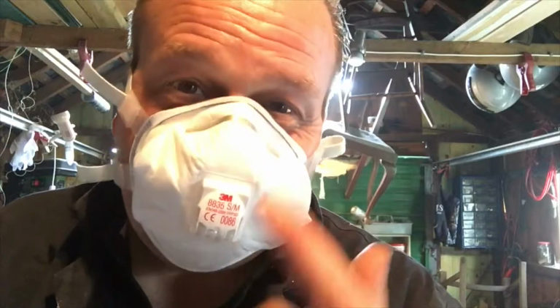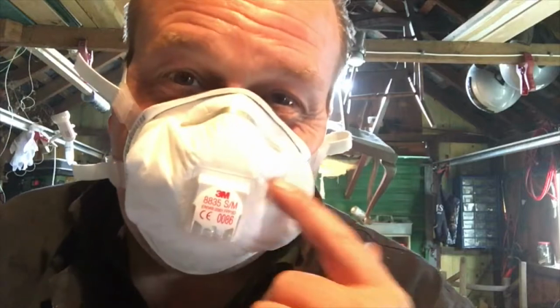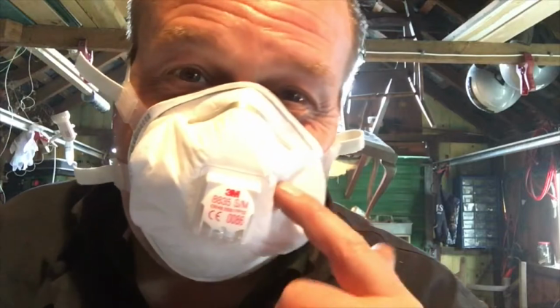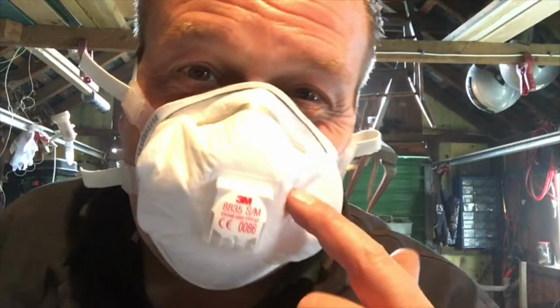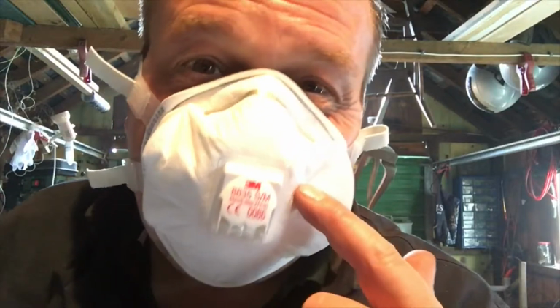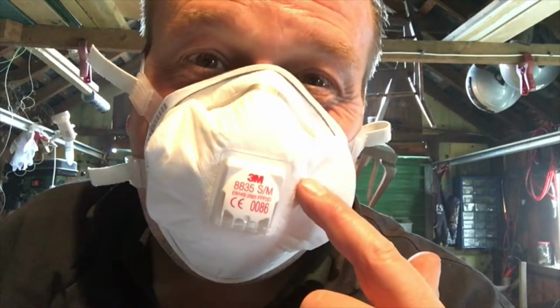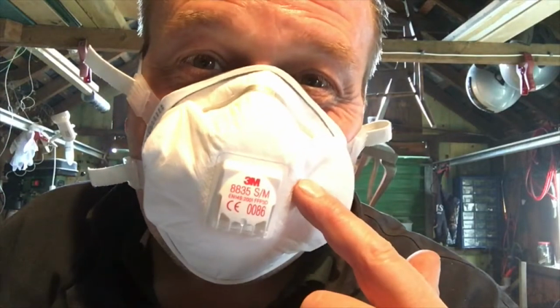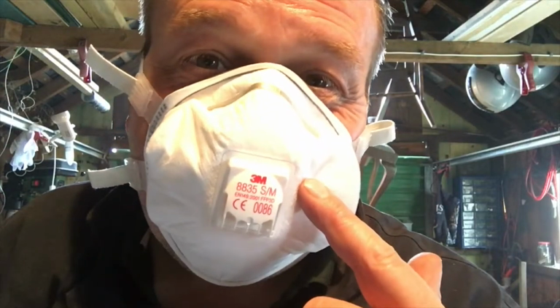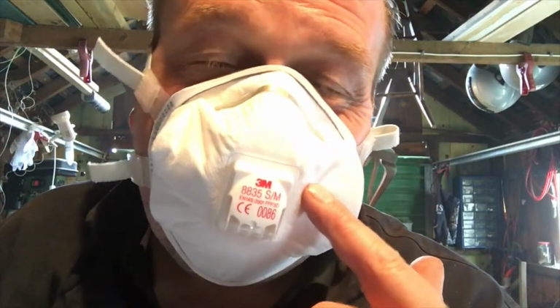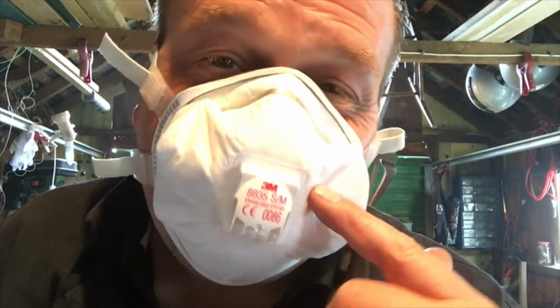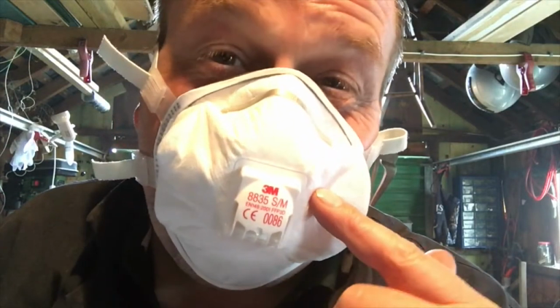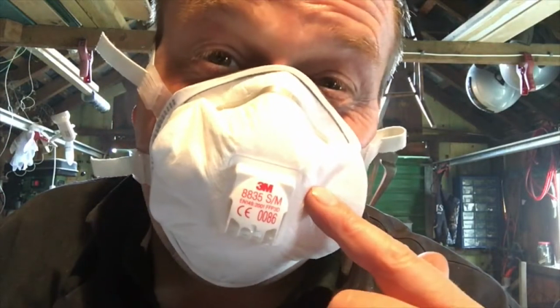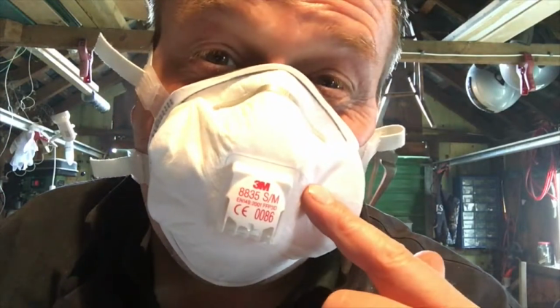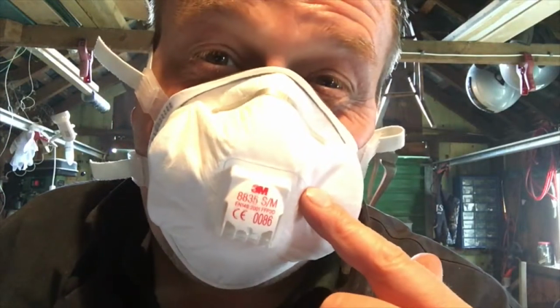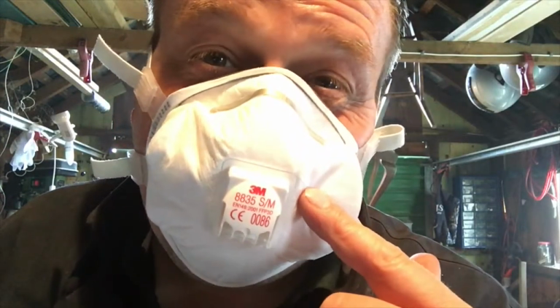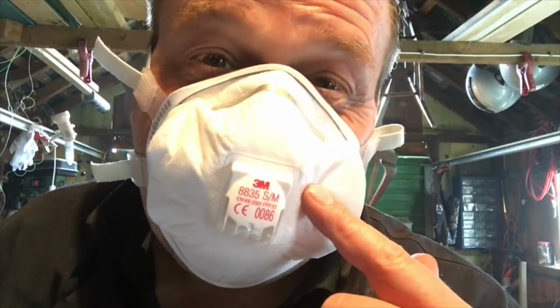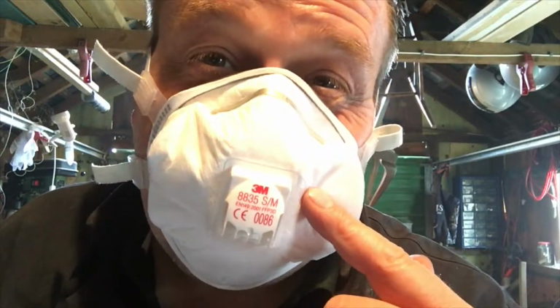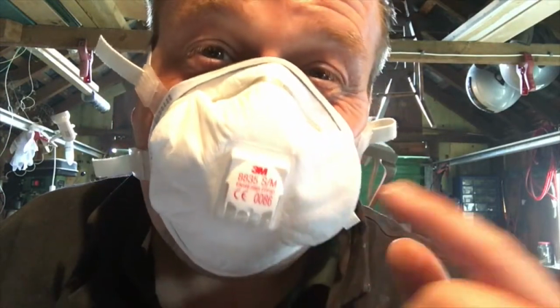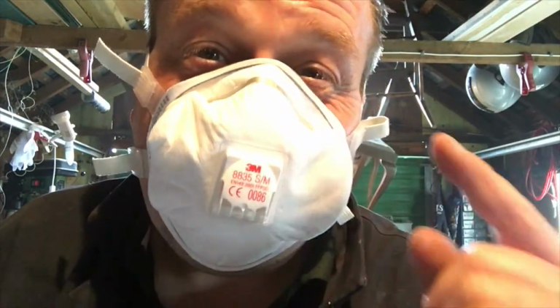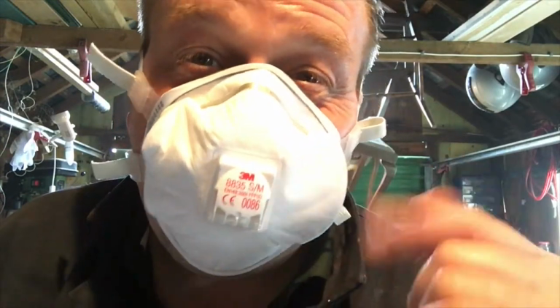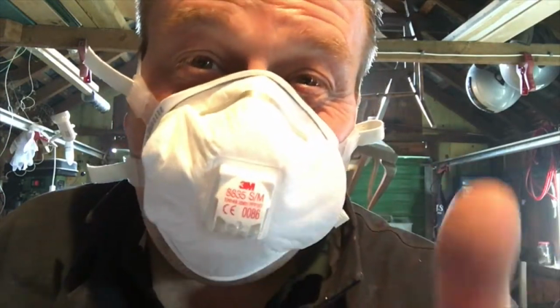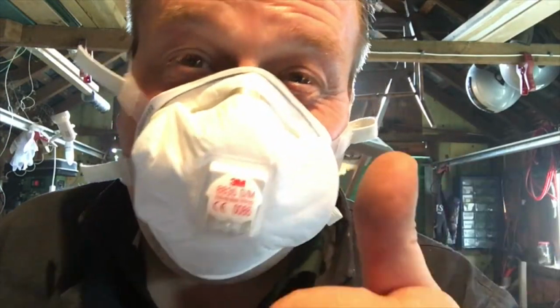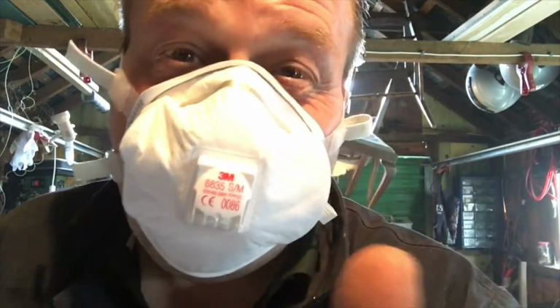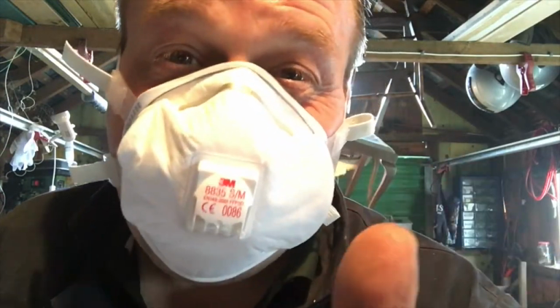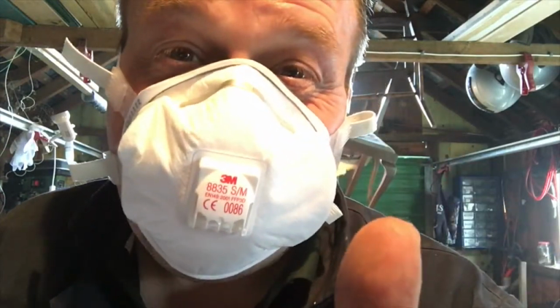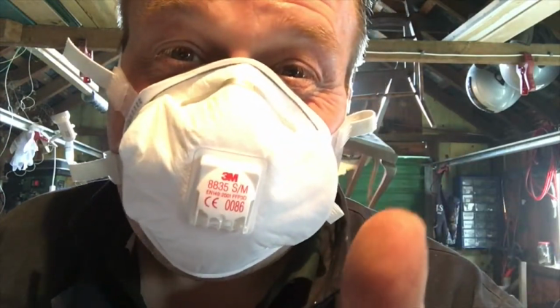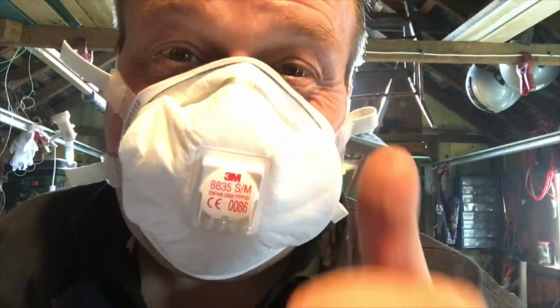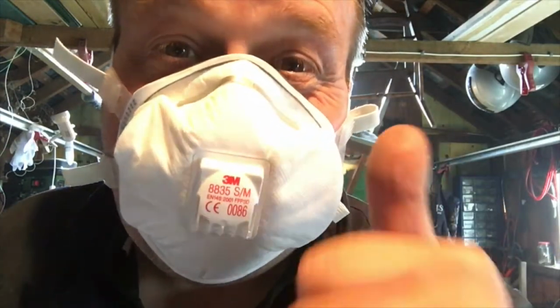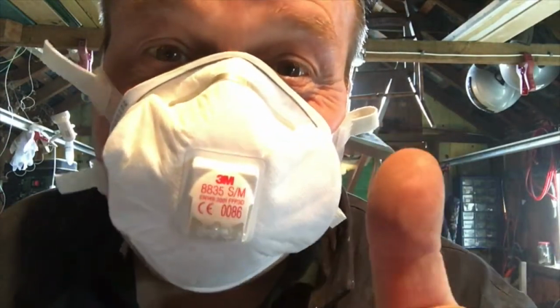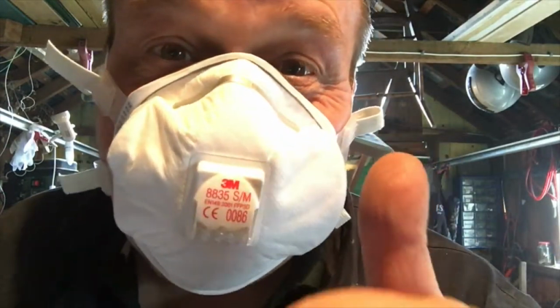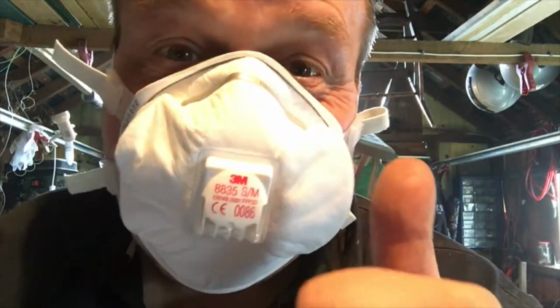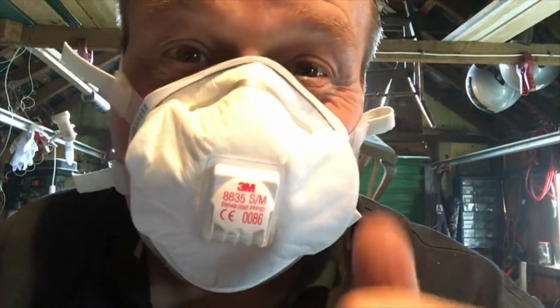These things only cost about a fiver for a pack of ten — they're well worth it. Get yourself some.